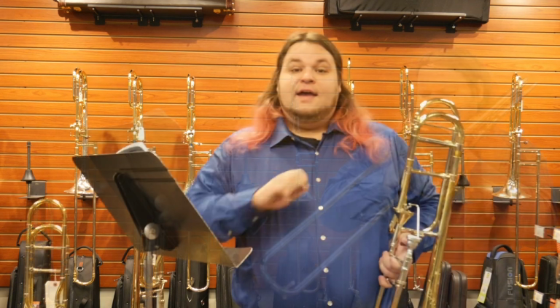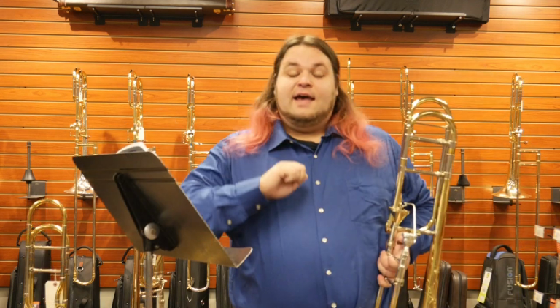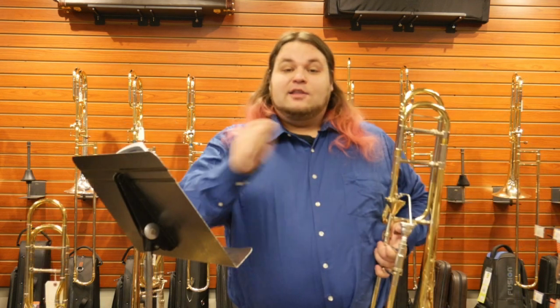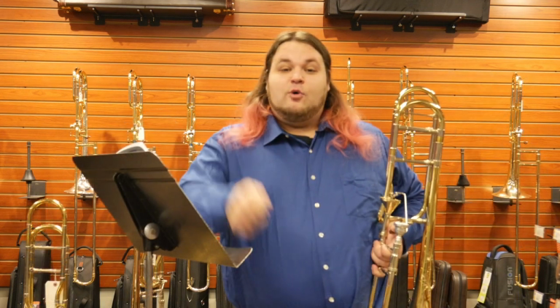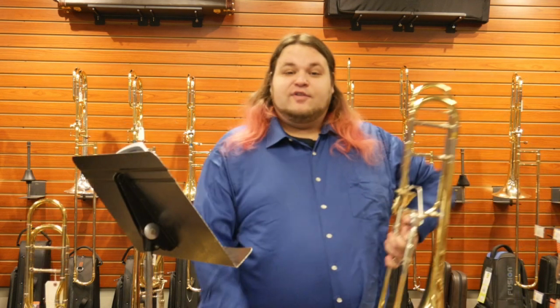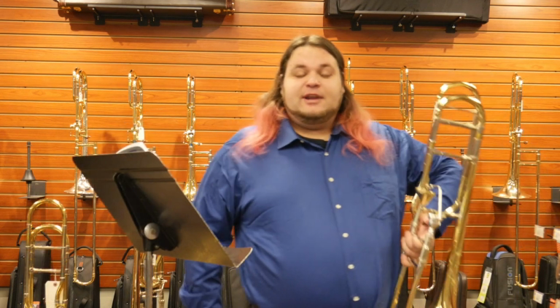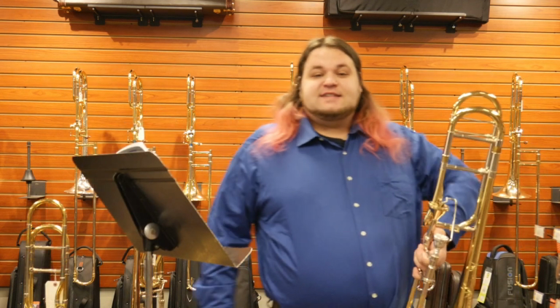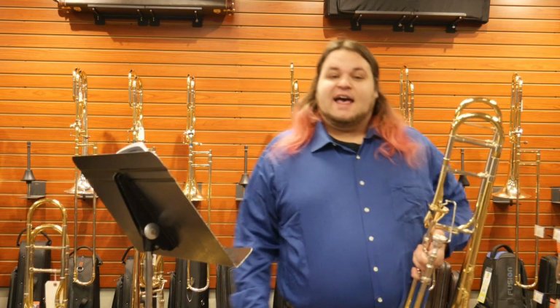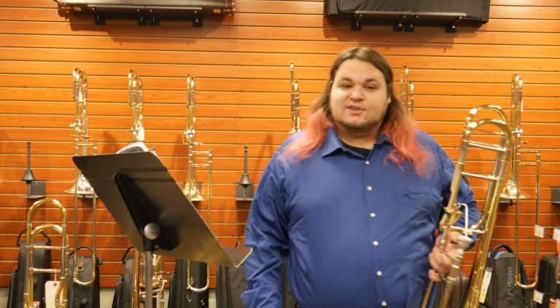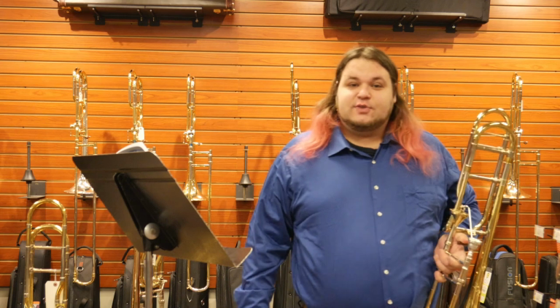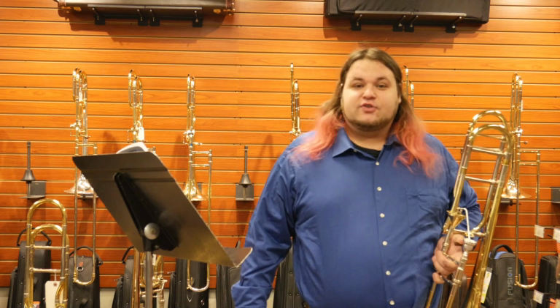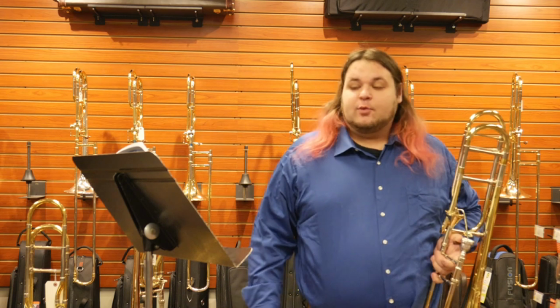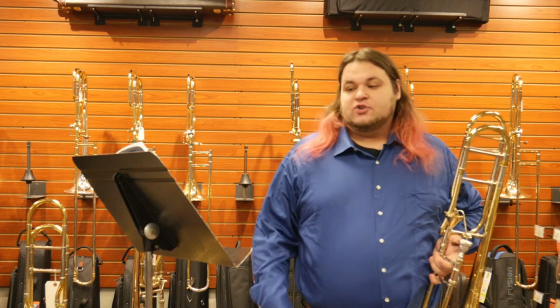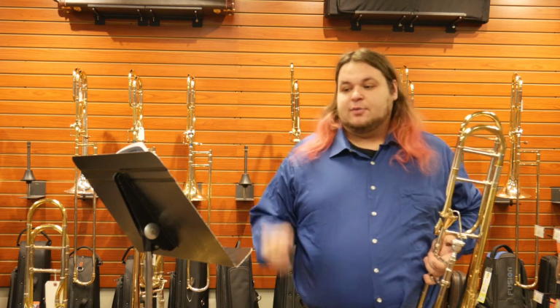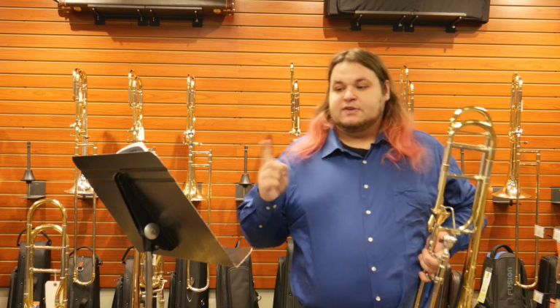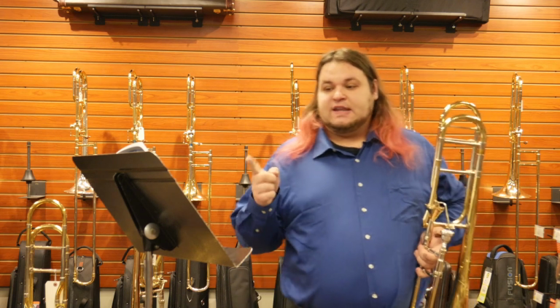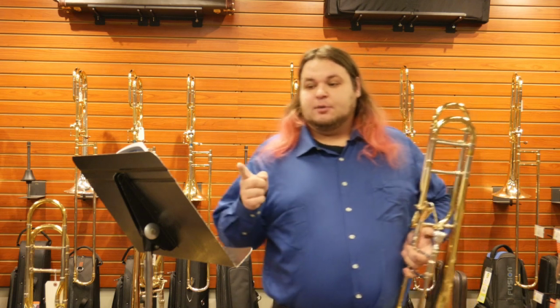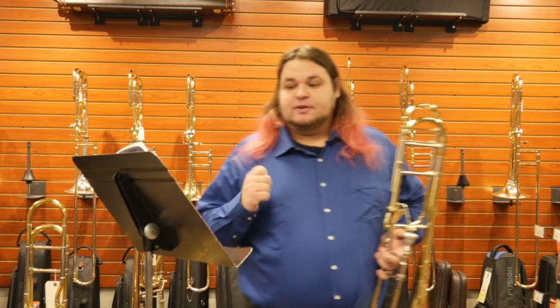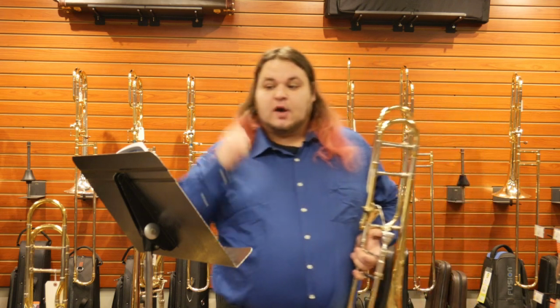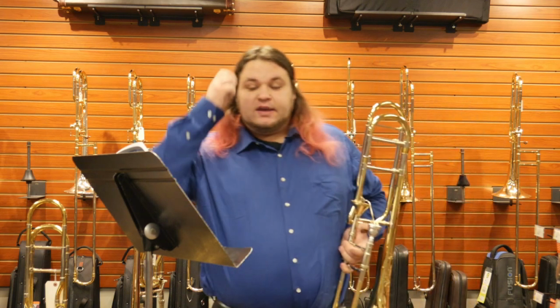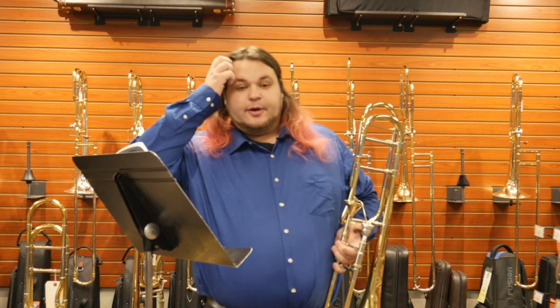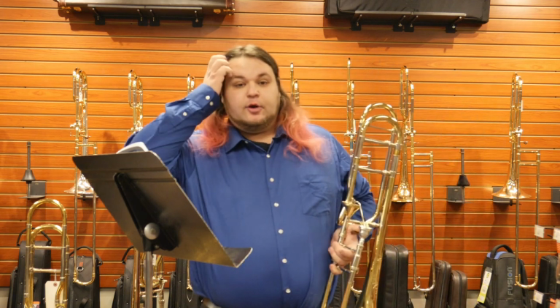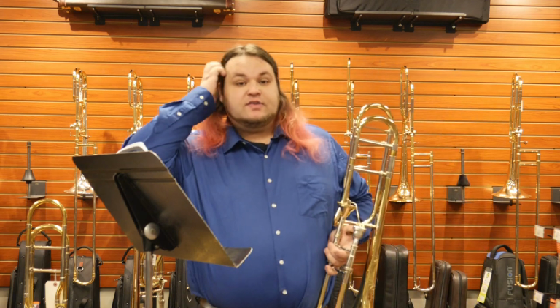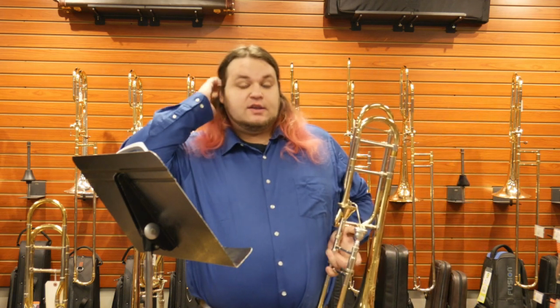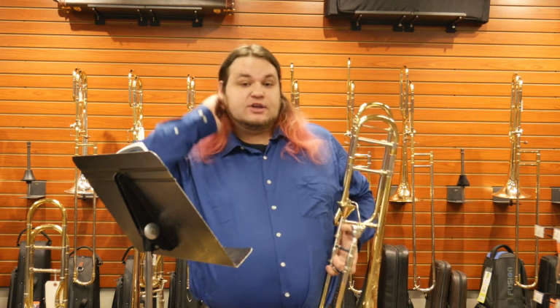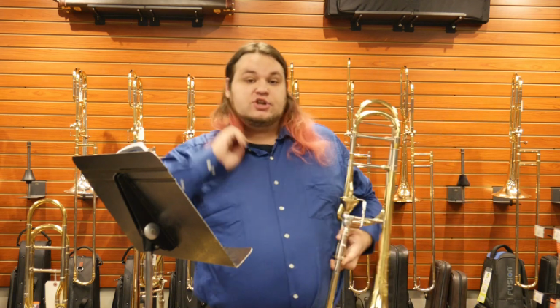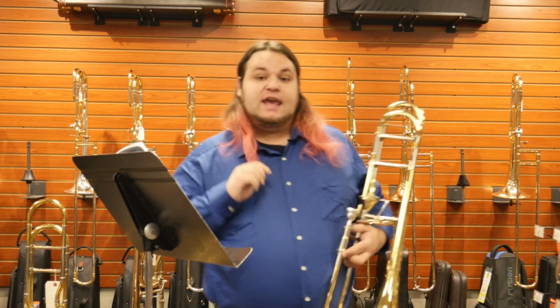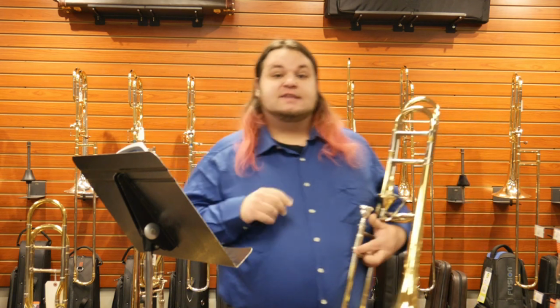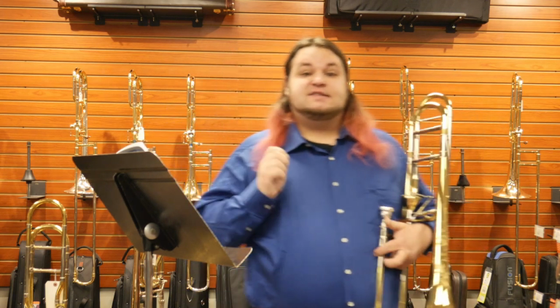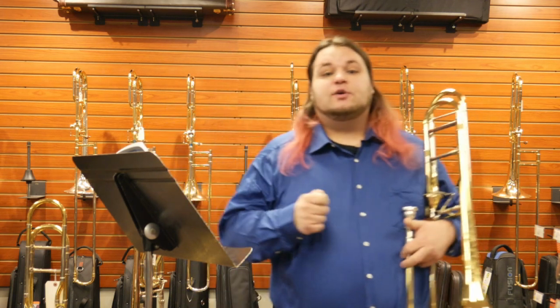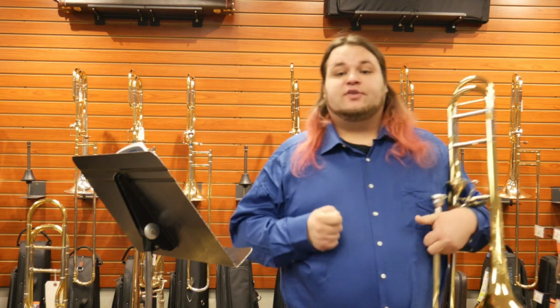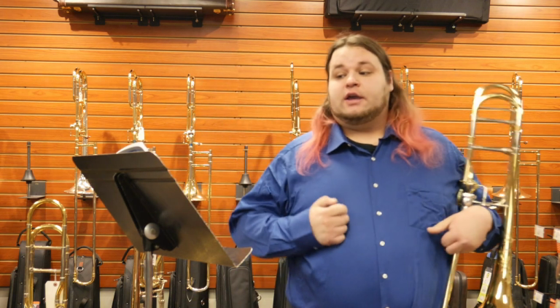Hello everybody. It's Alex with the Trombone Shop here. Today I'm going to be talking about articulation and single-tonguing.